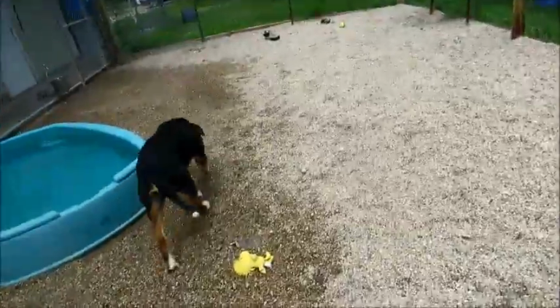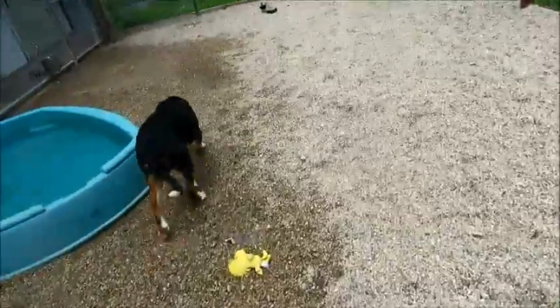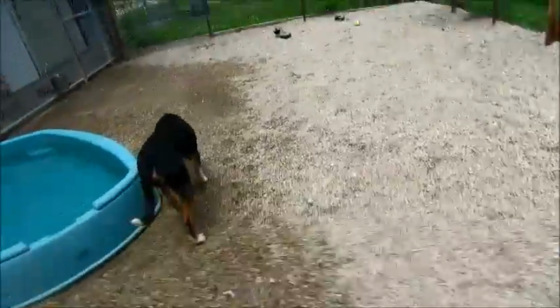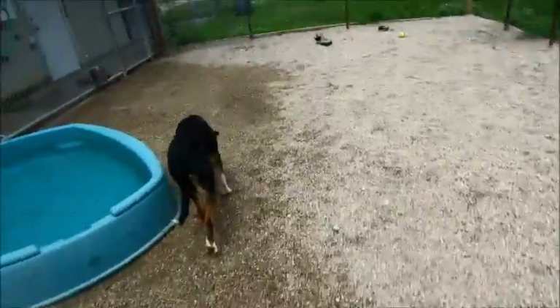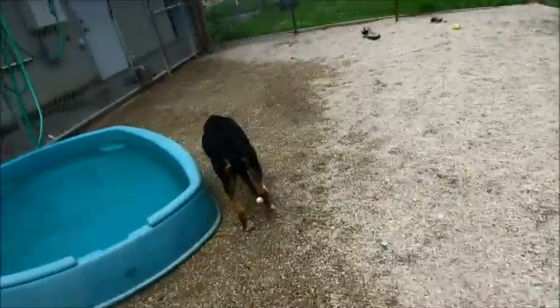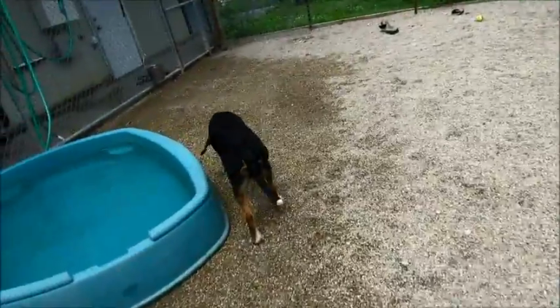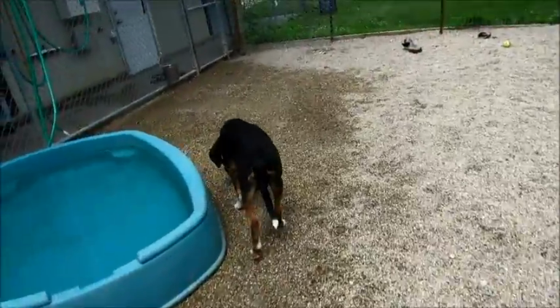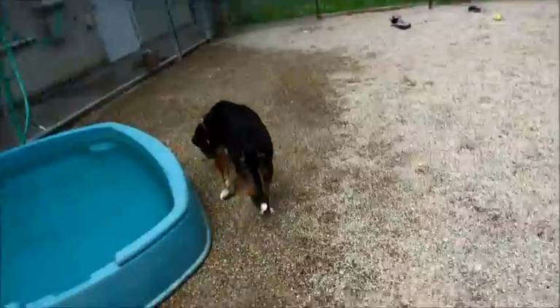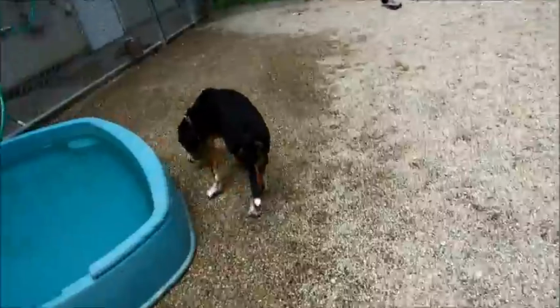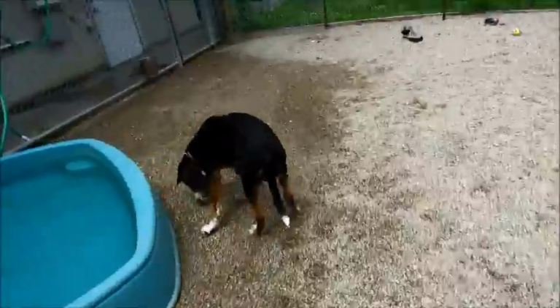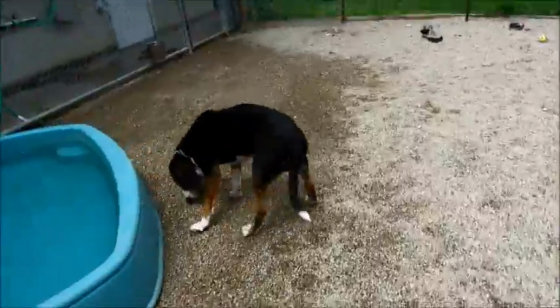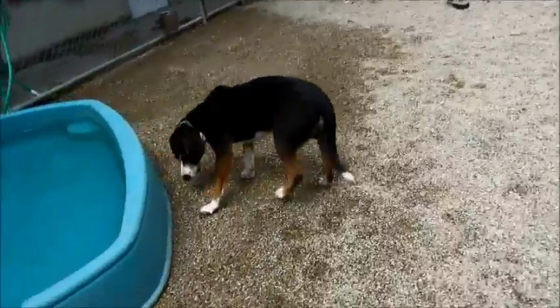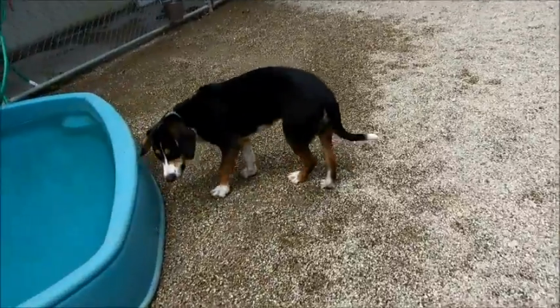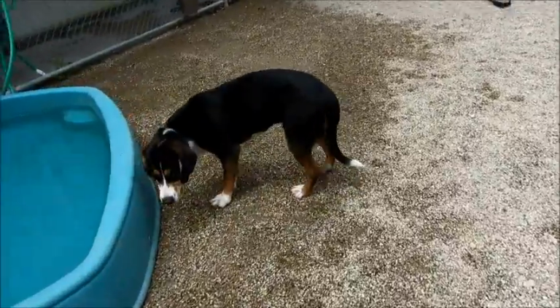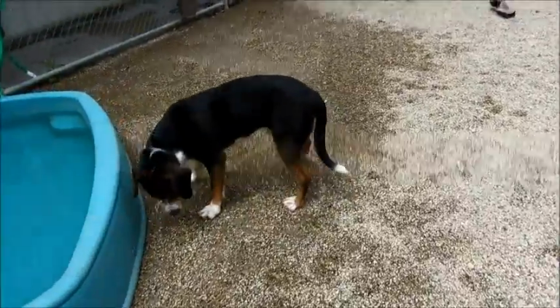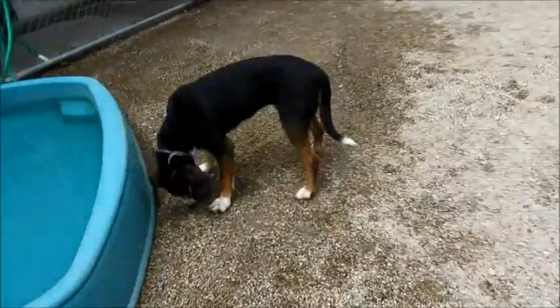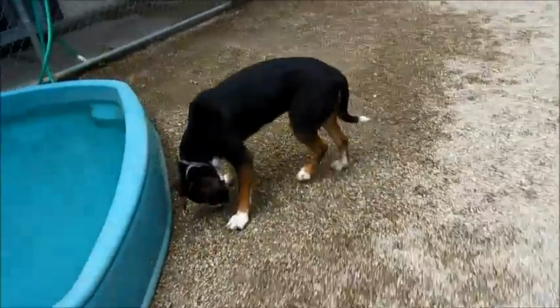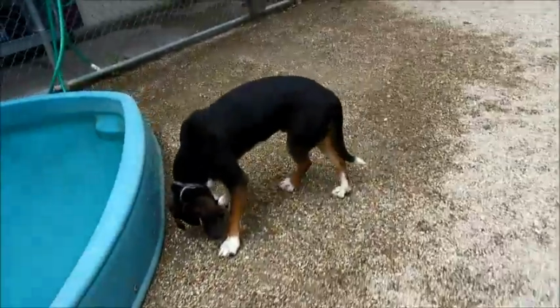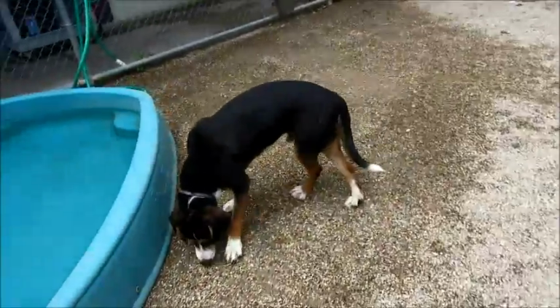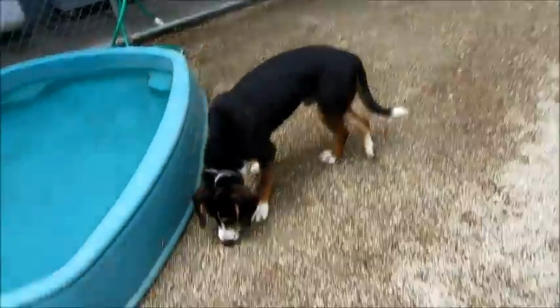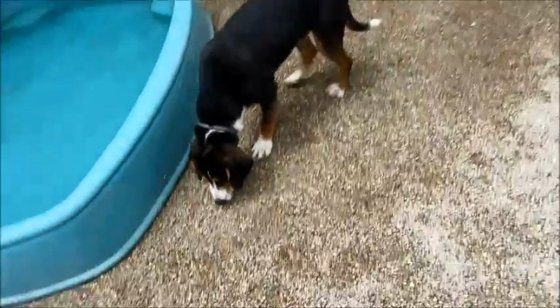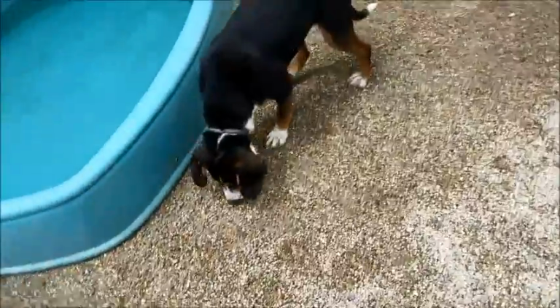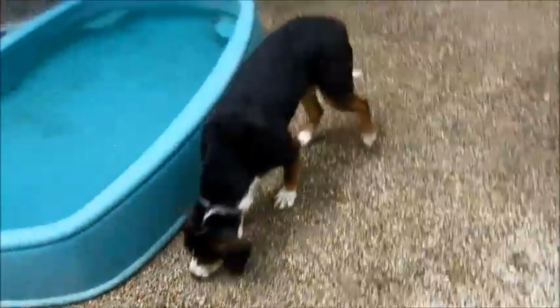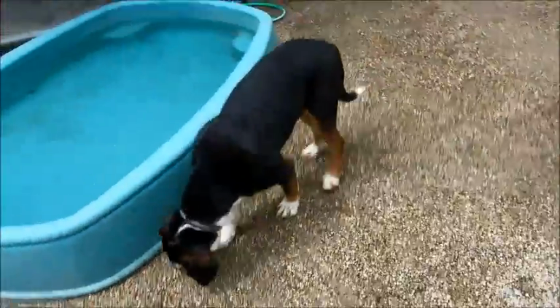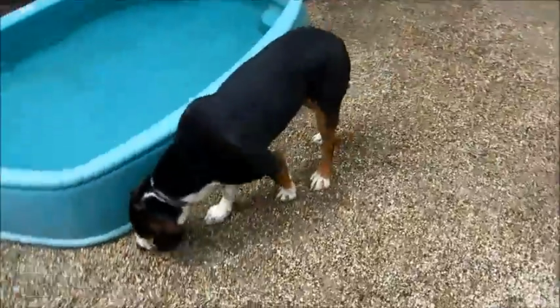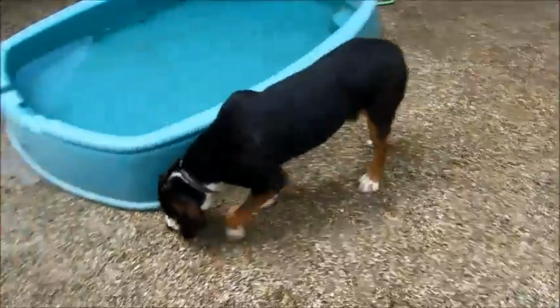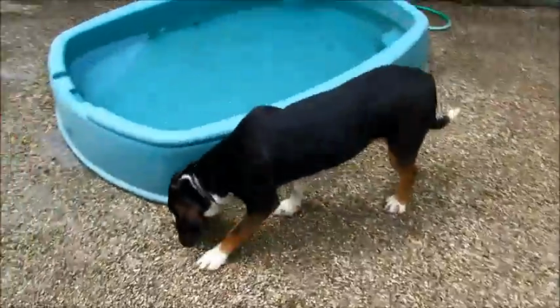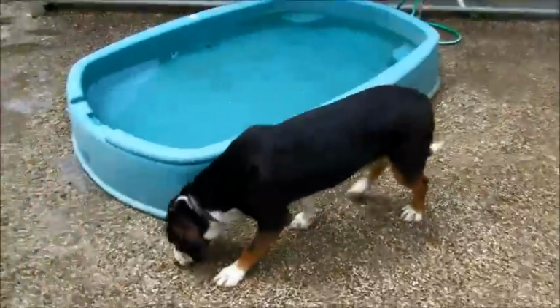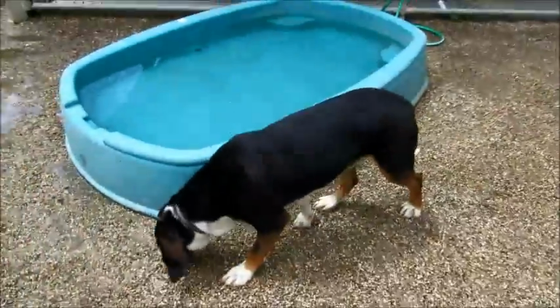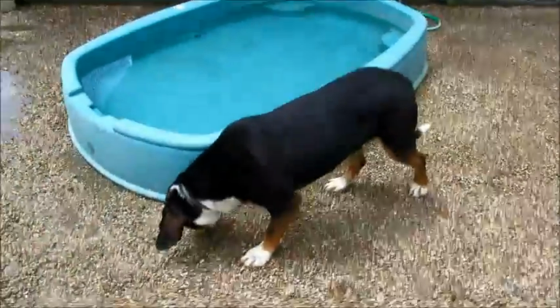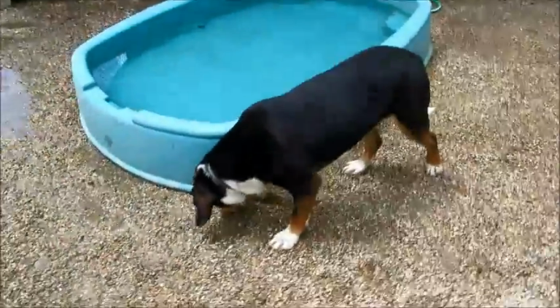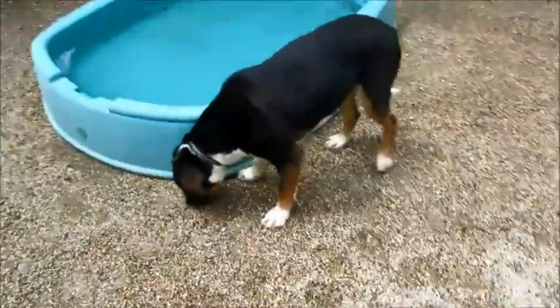Anyways, his name is Tucker. He was born at the end of September of last year.